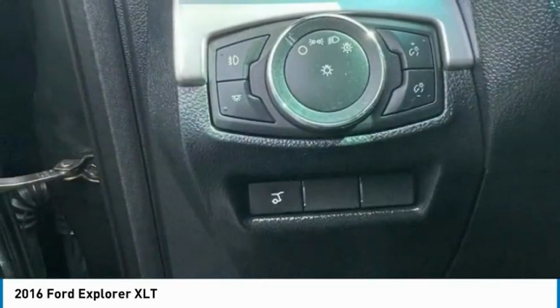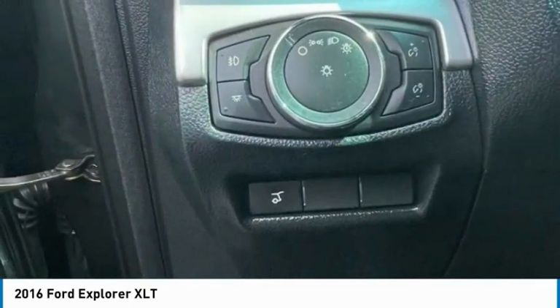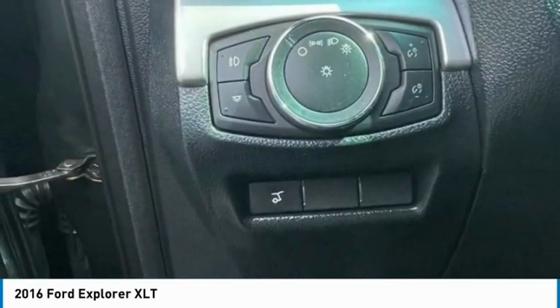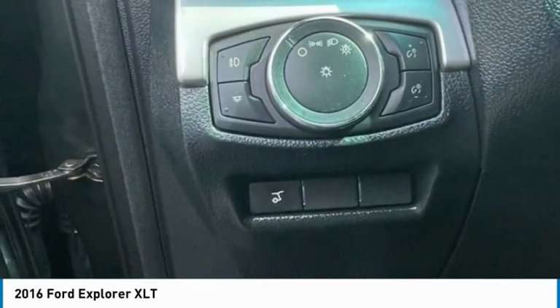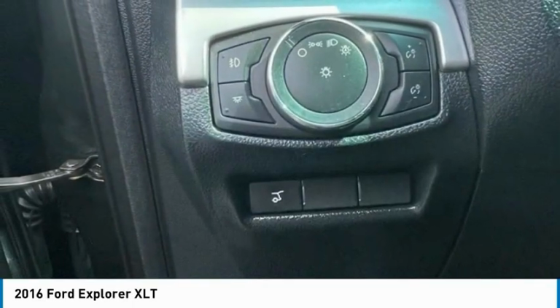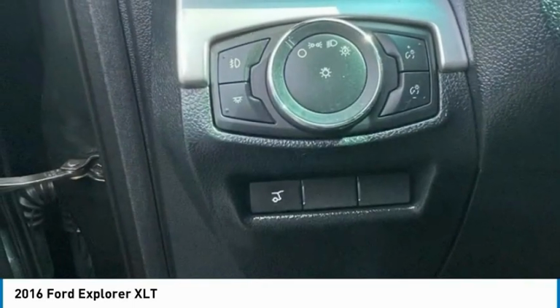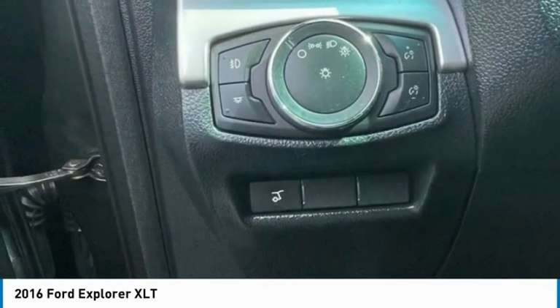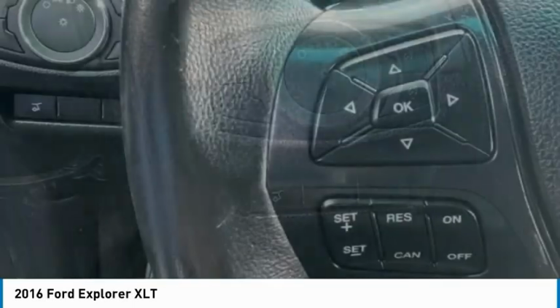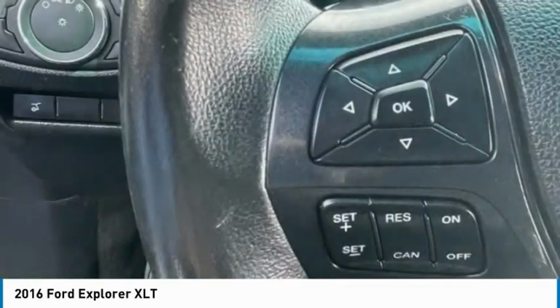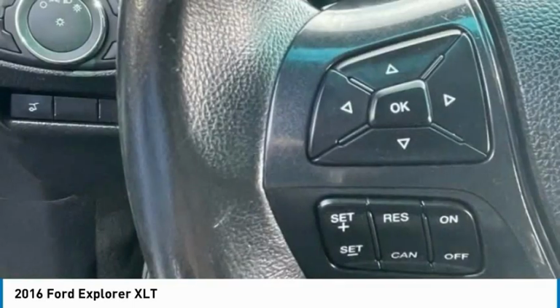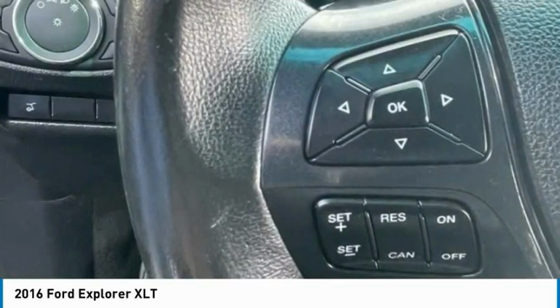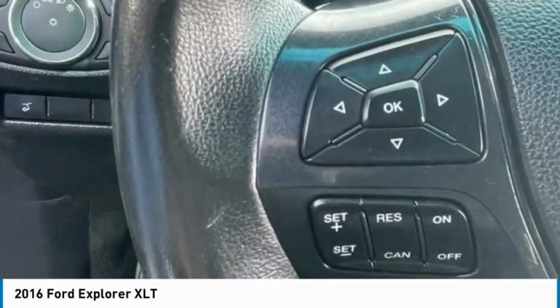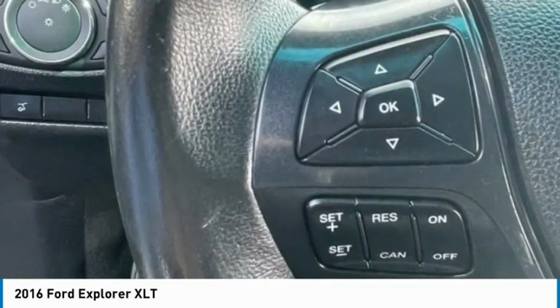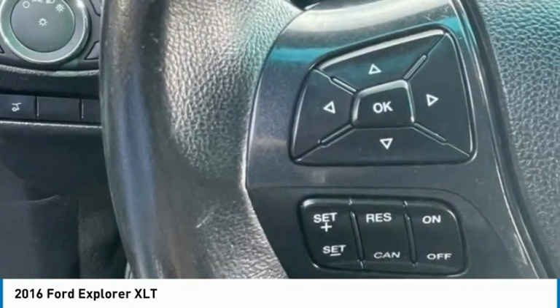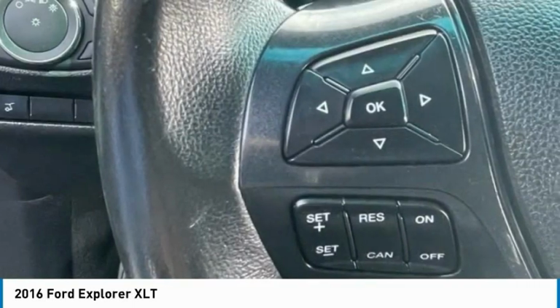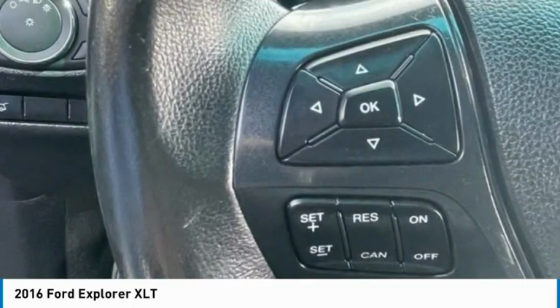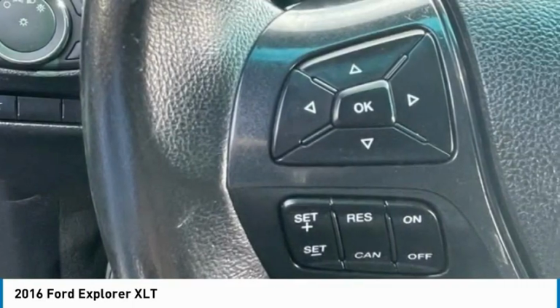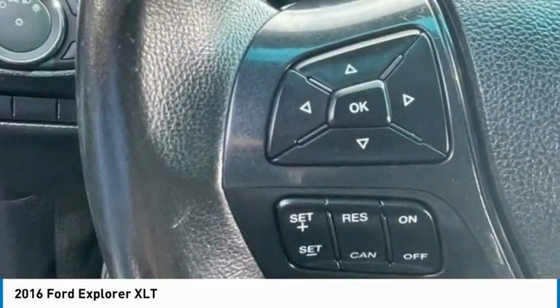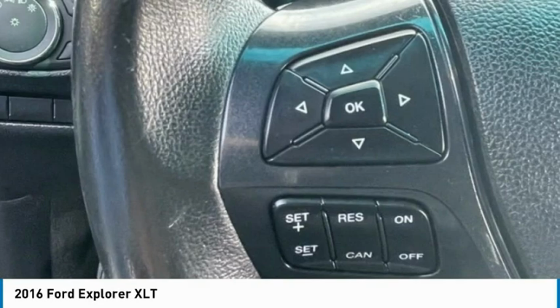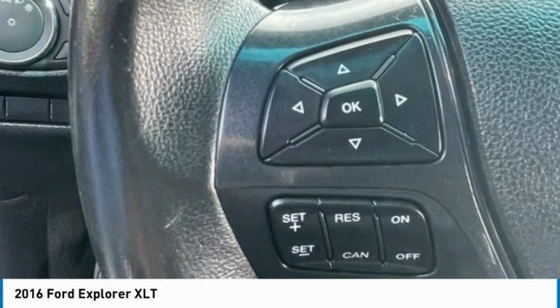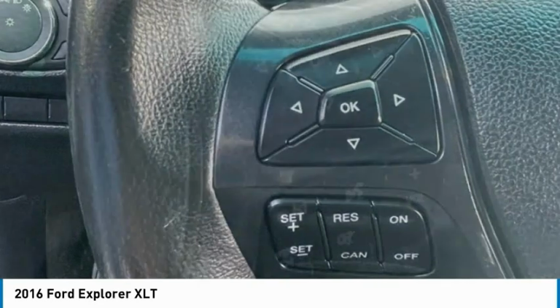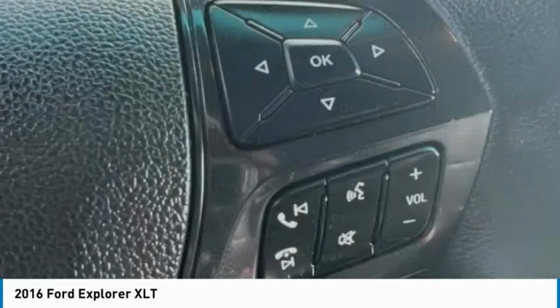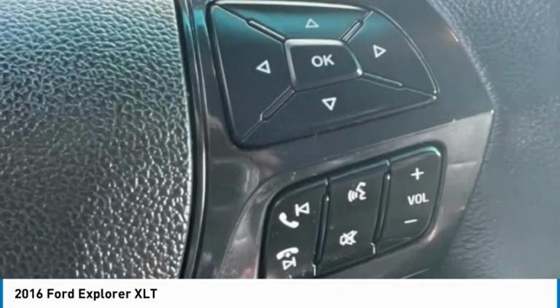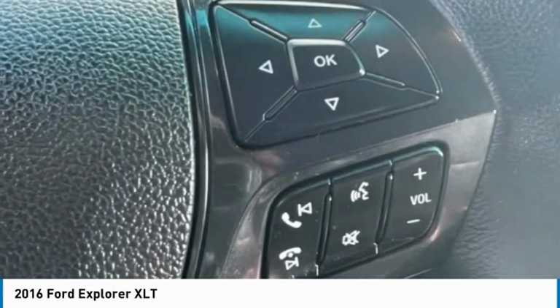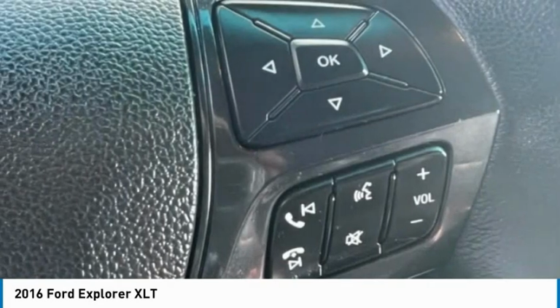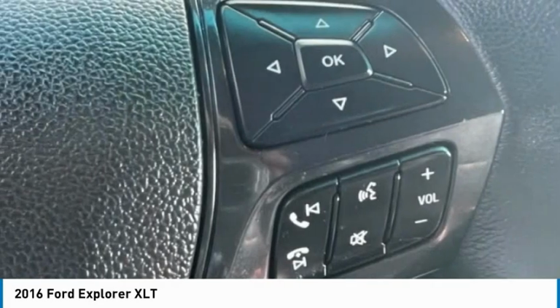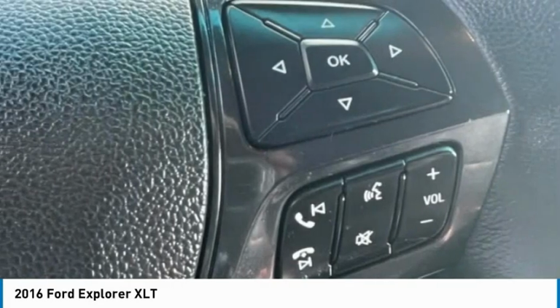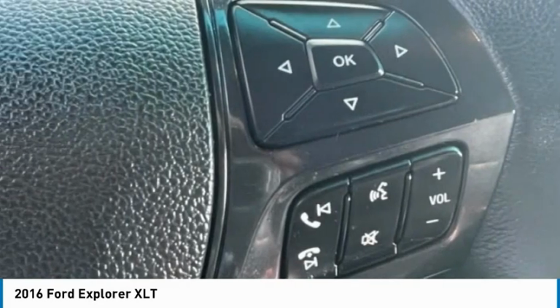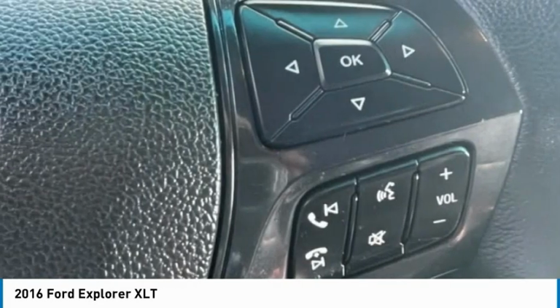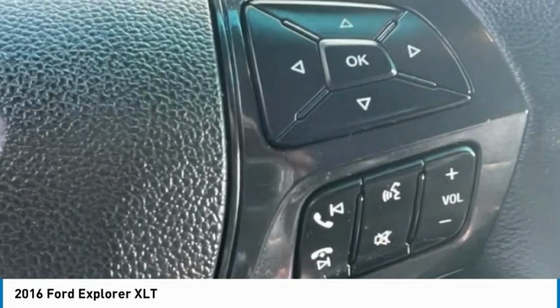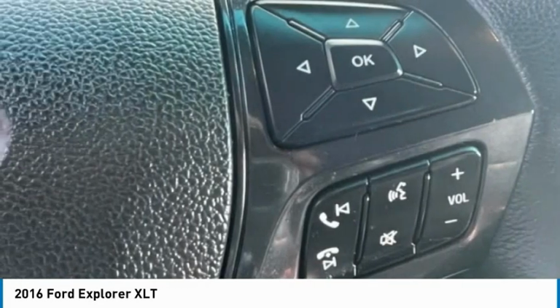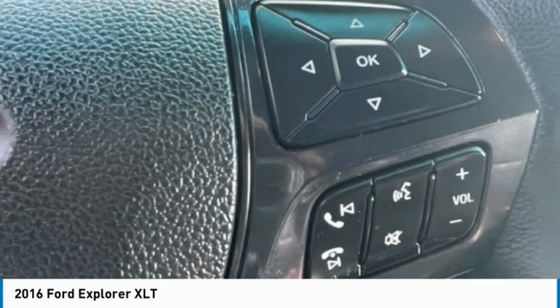Navigation system. Searching for a dependable vehicle that looks great too? You've found it. So stop in today.